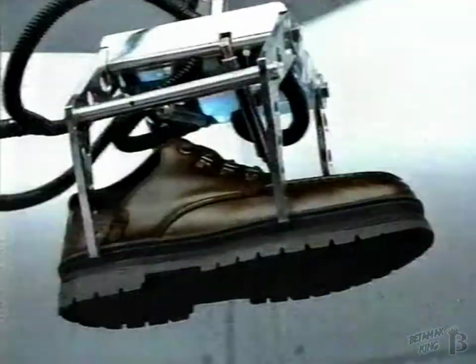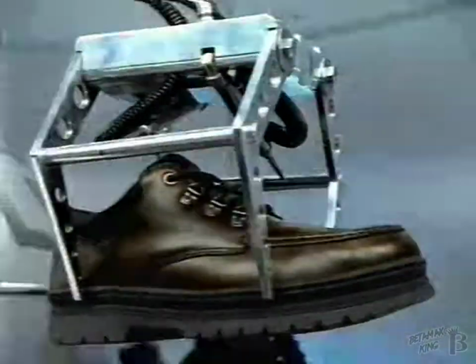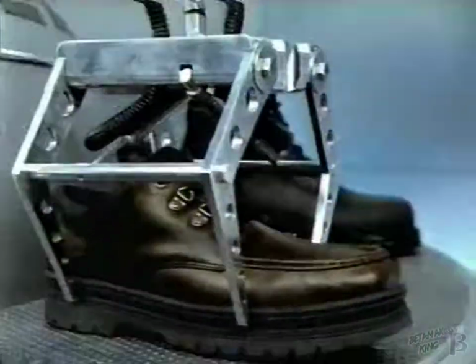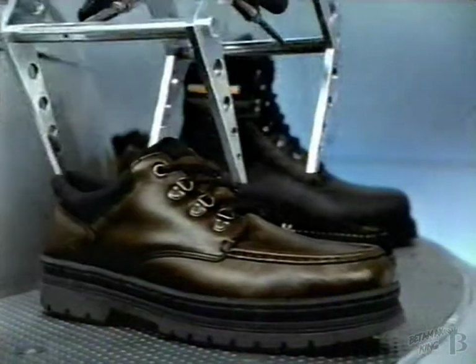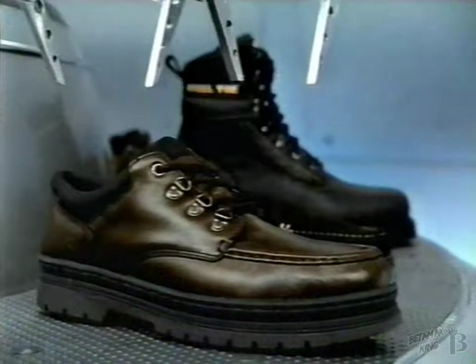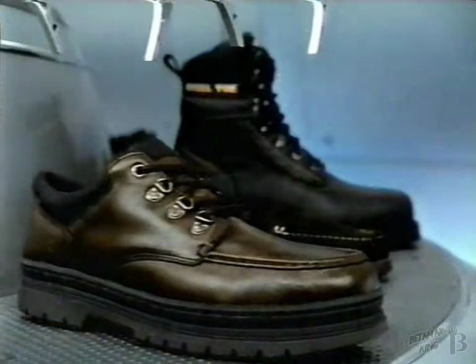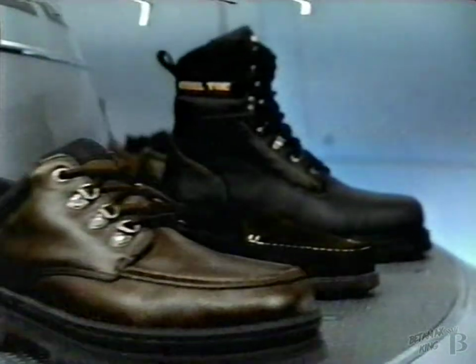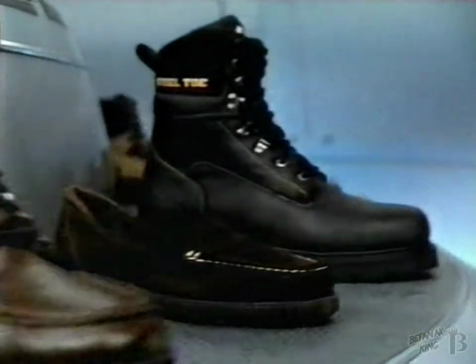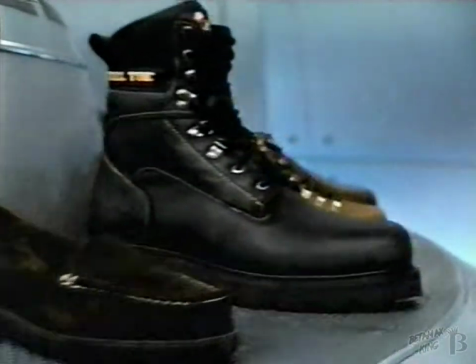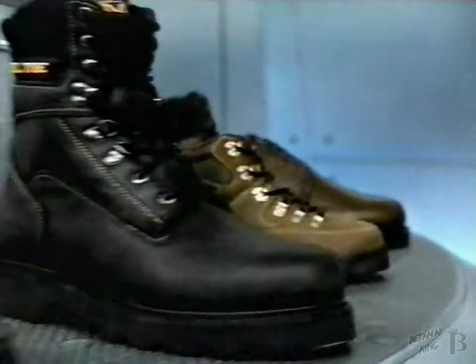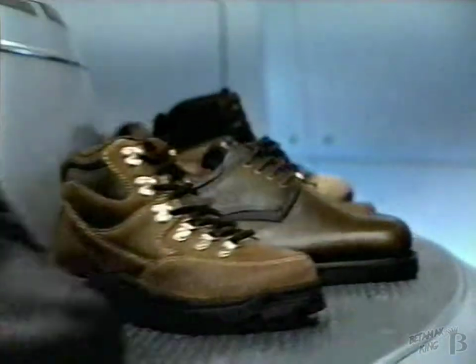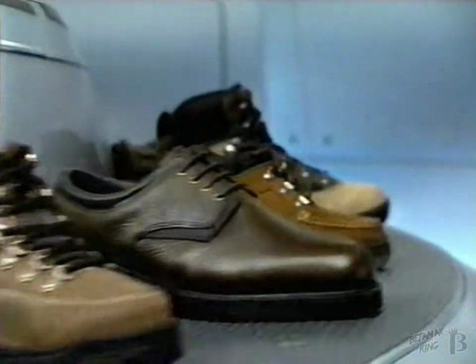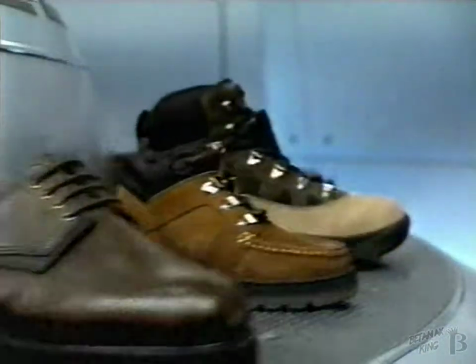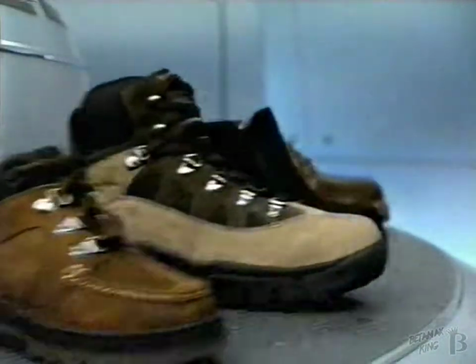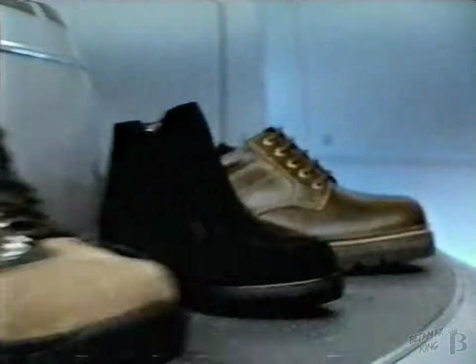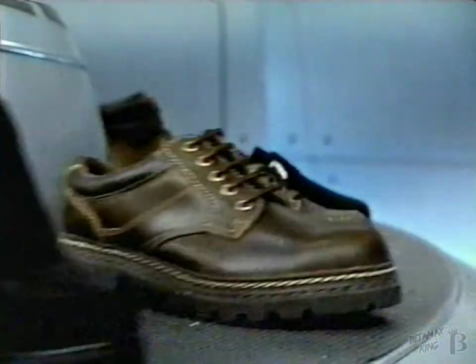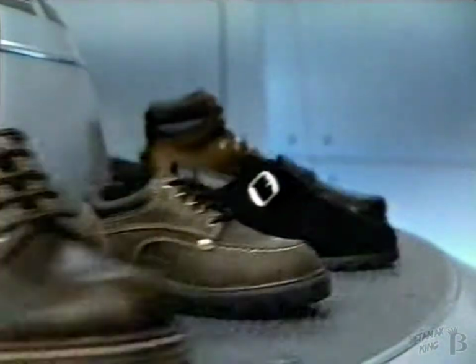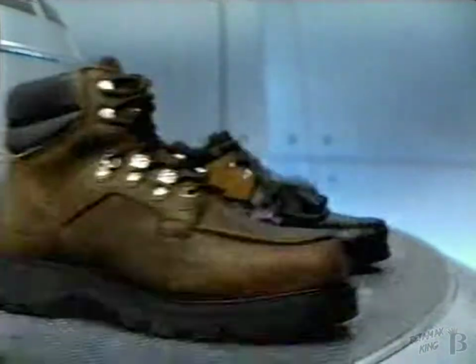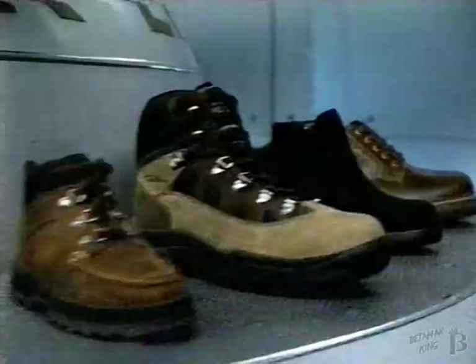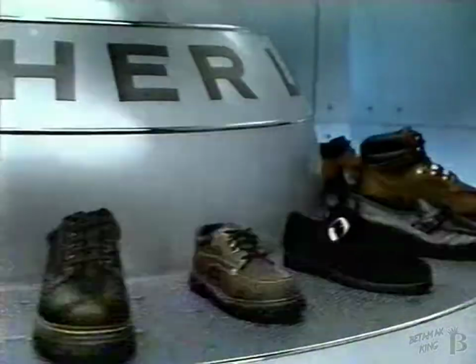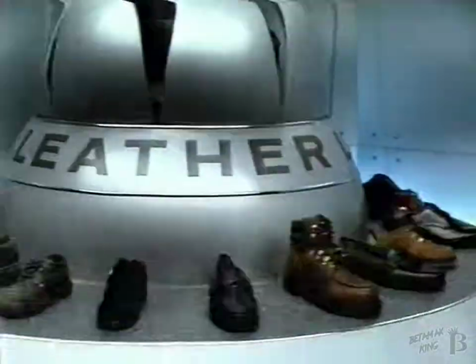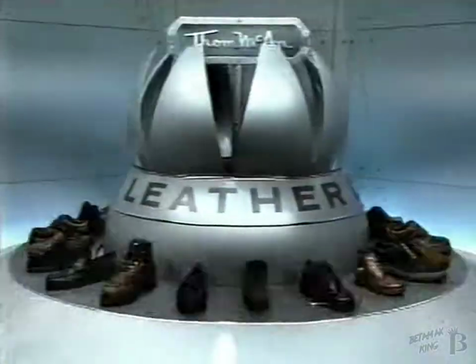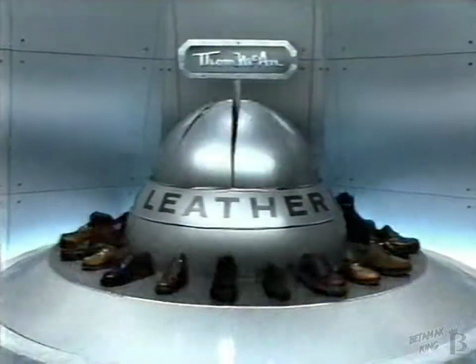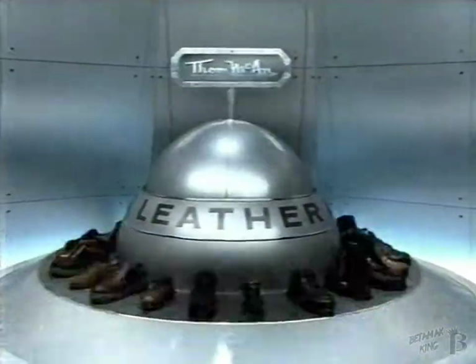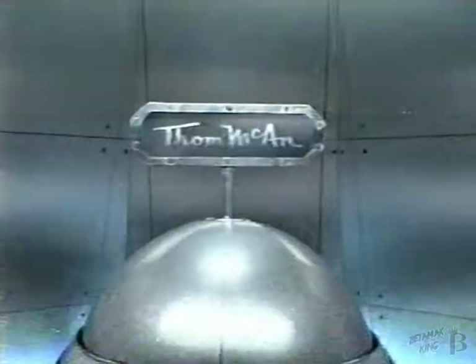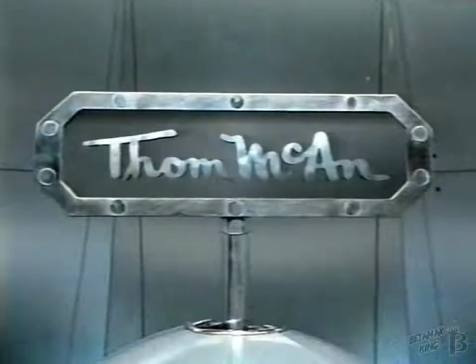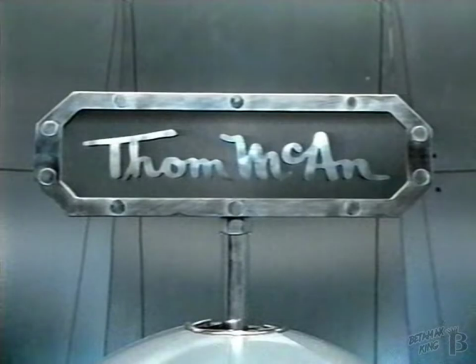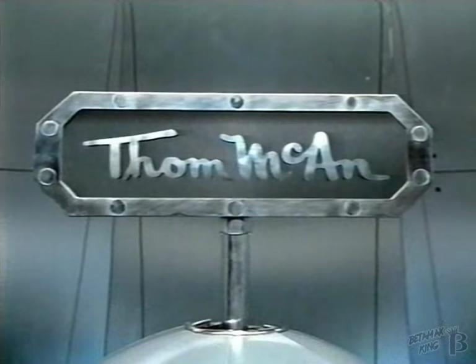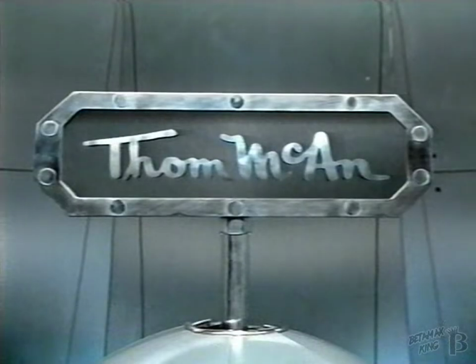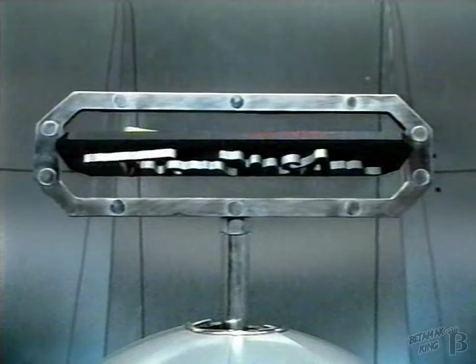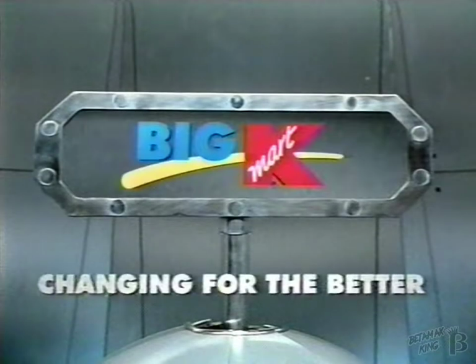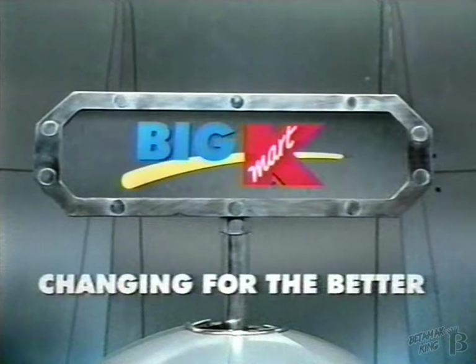Put your family in our shoes. Real leather from Tom McCann. Only at Big Kmart.